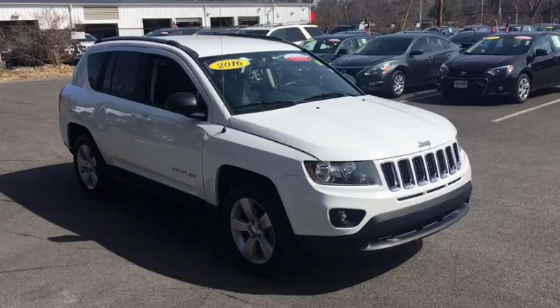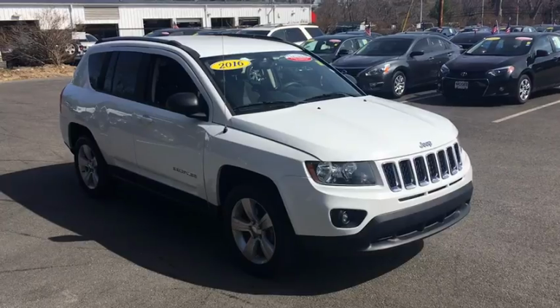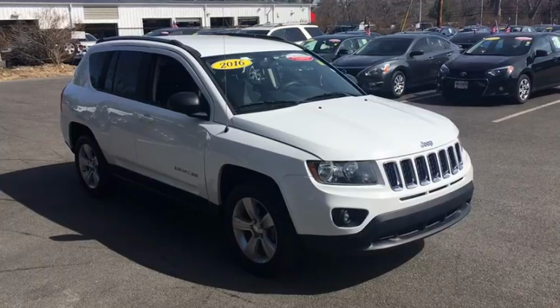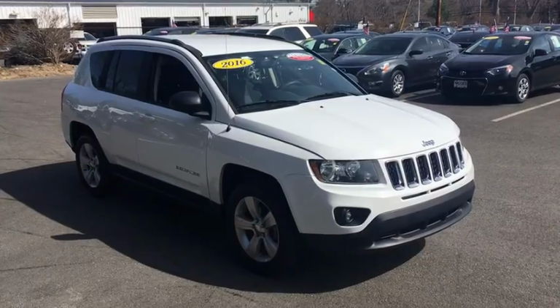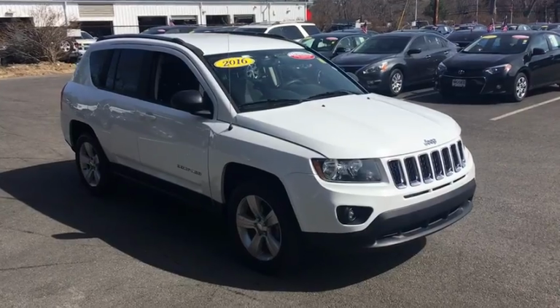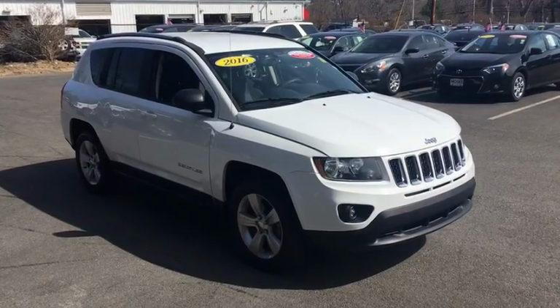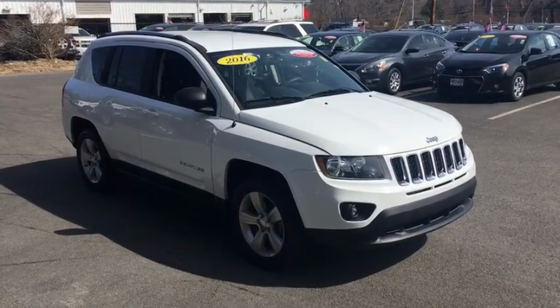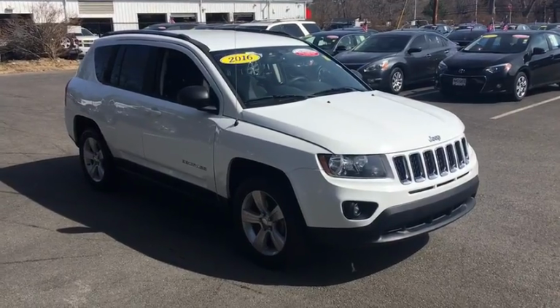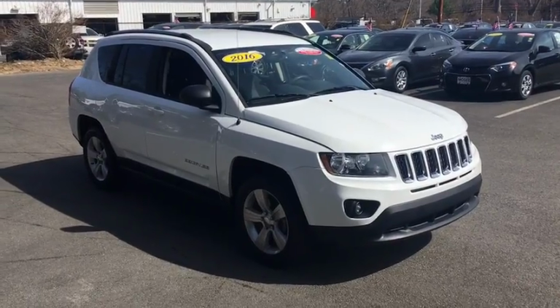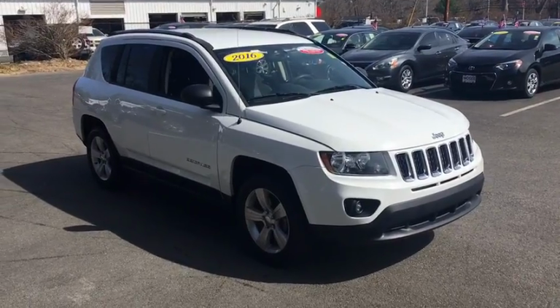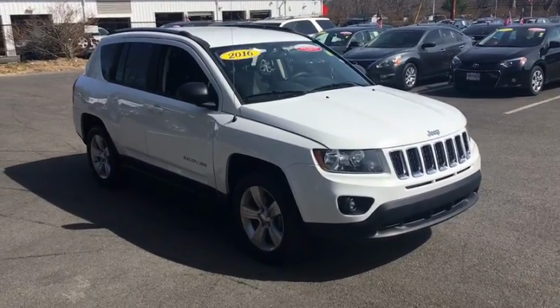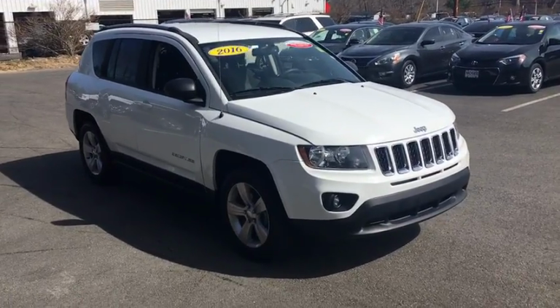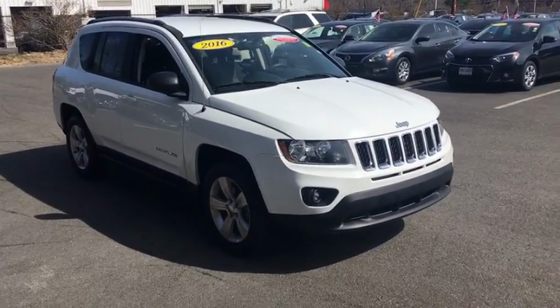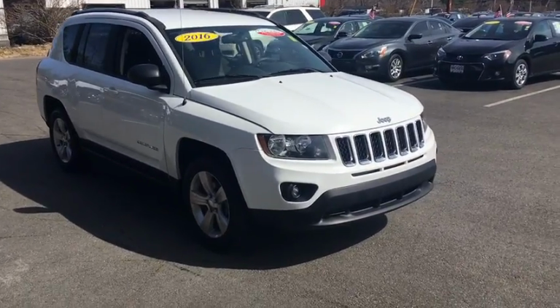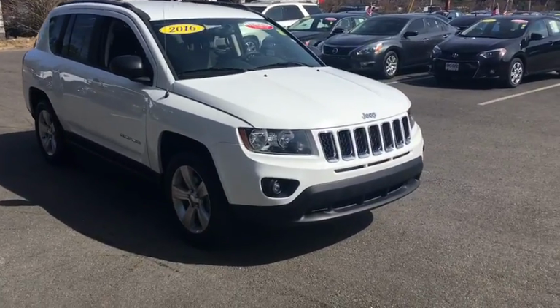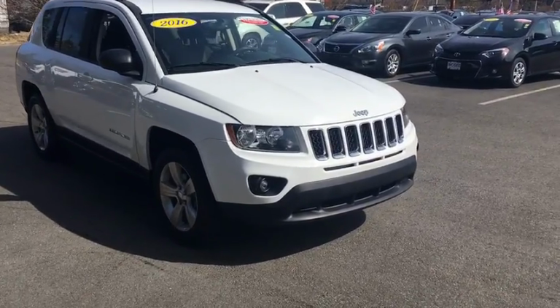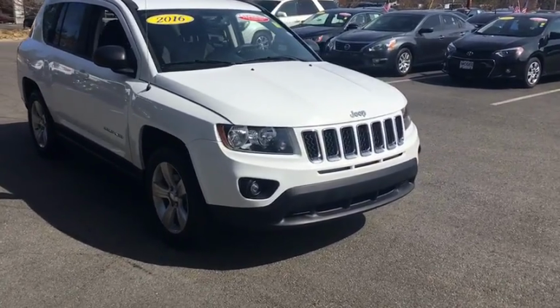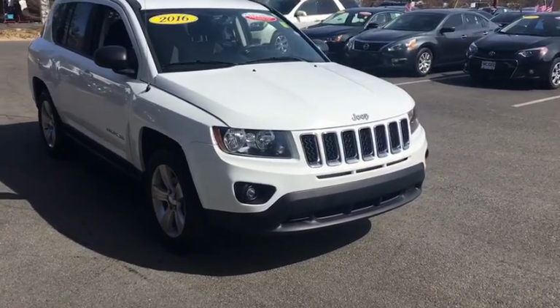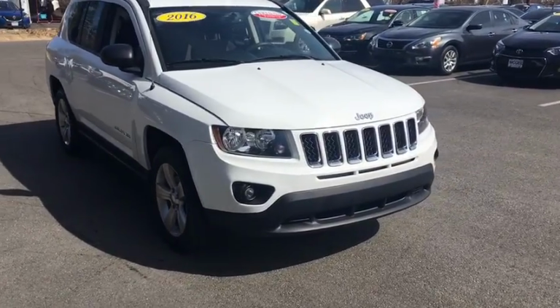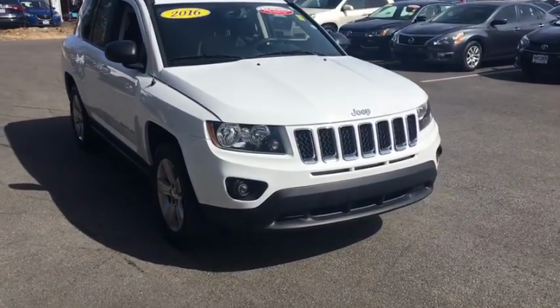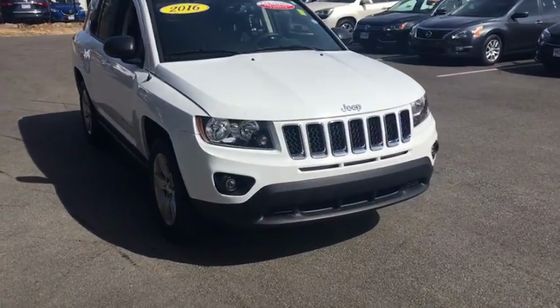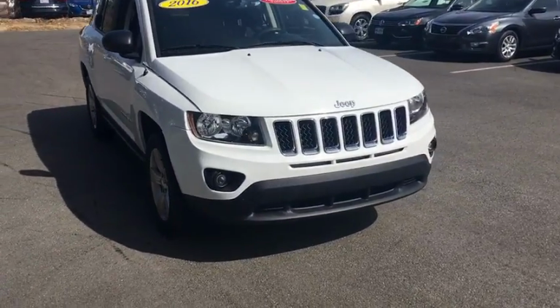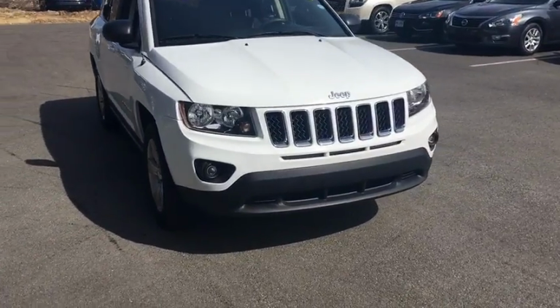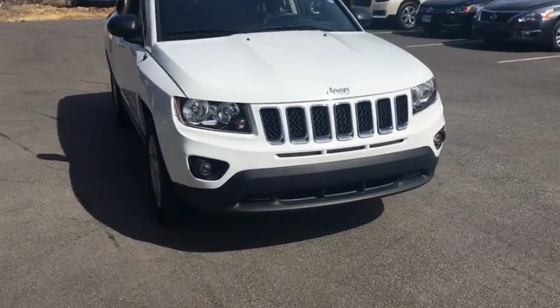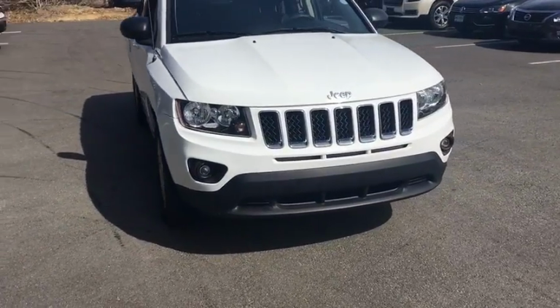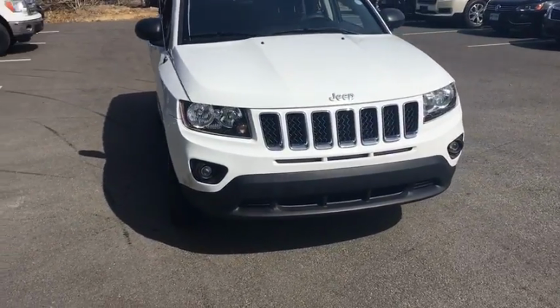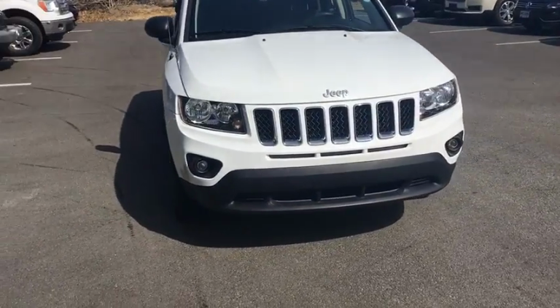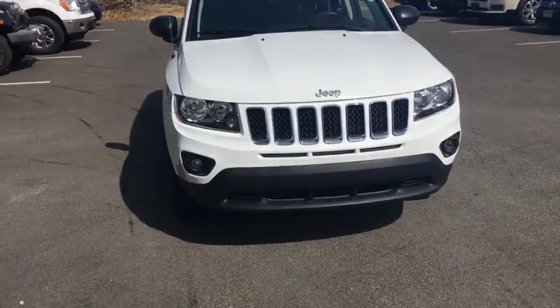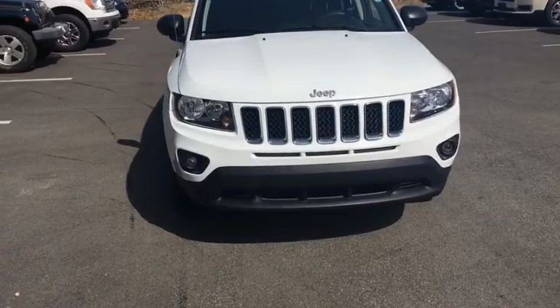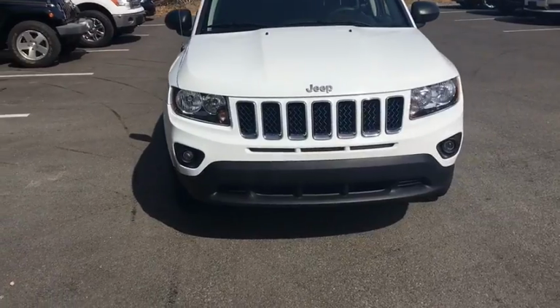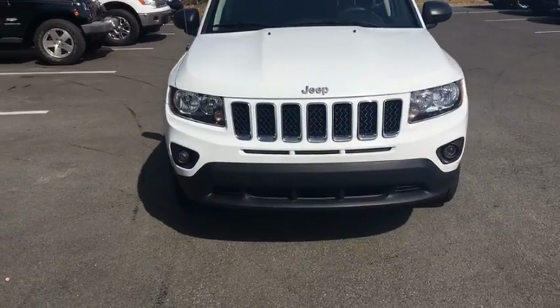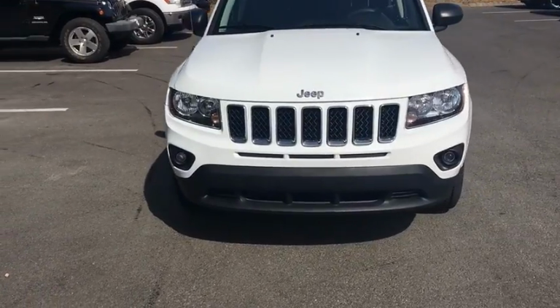2016 Jeep Compass. The Jeep Compass has a solid, sophisticated 16-valve engine.